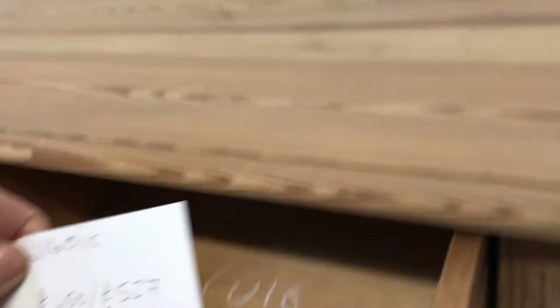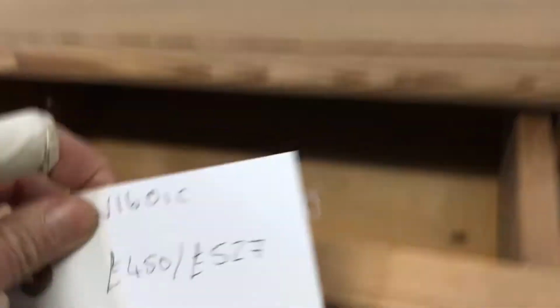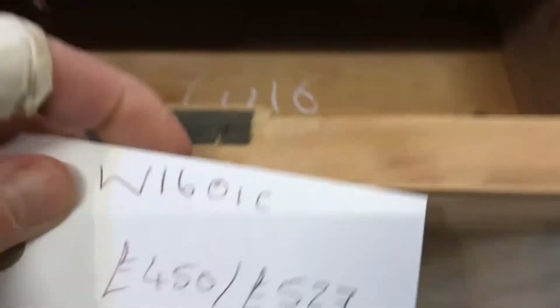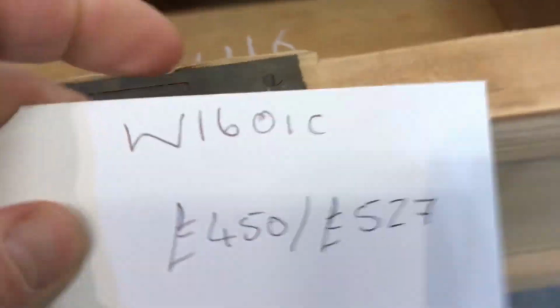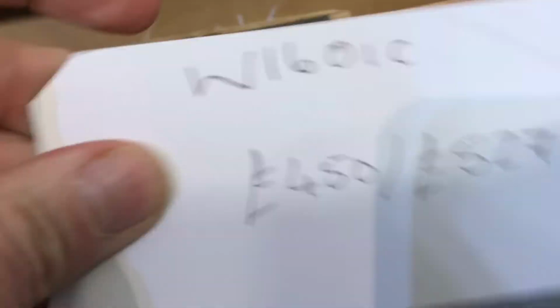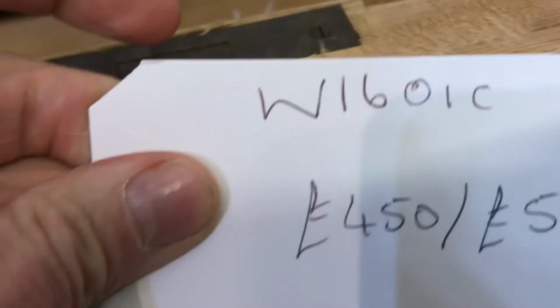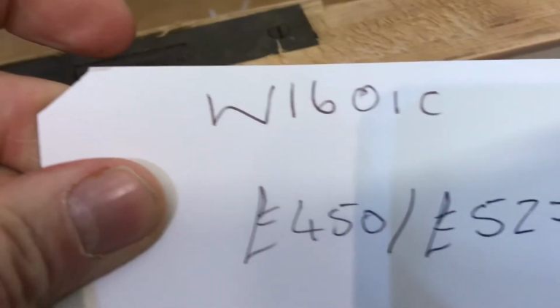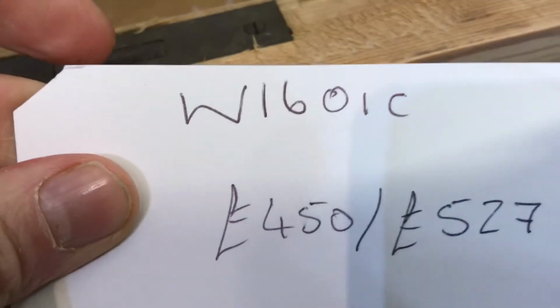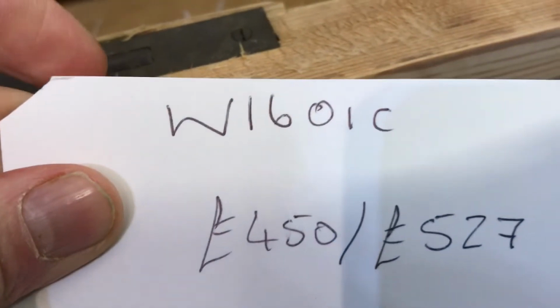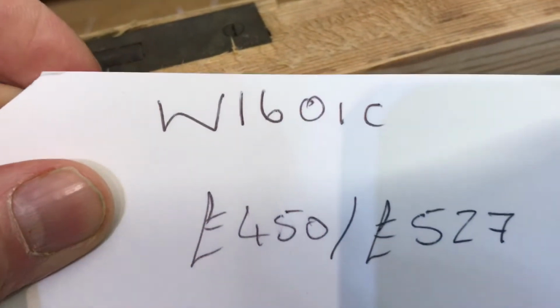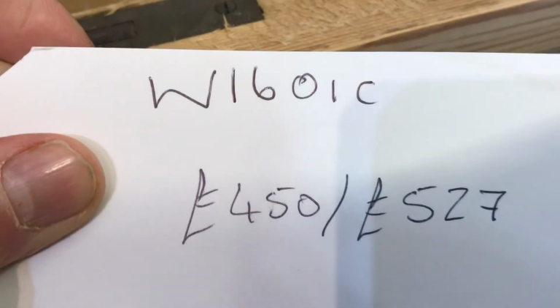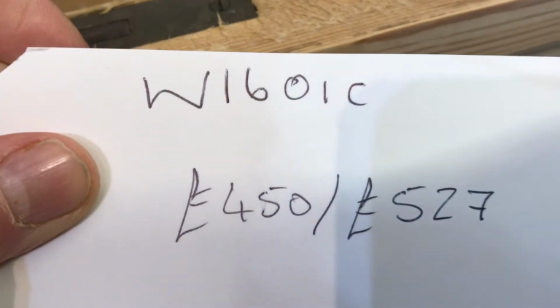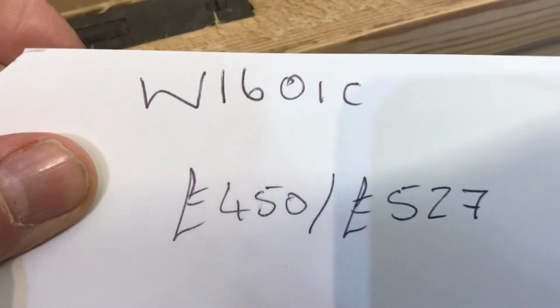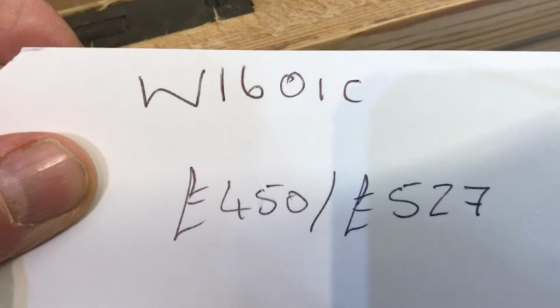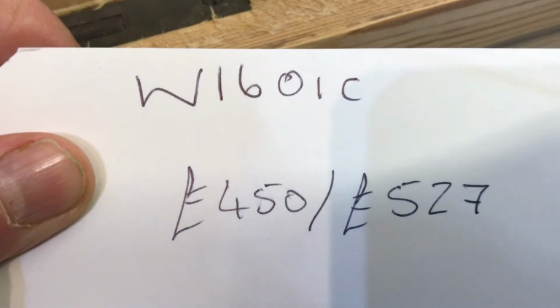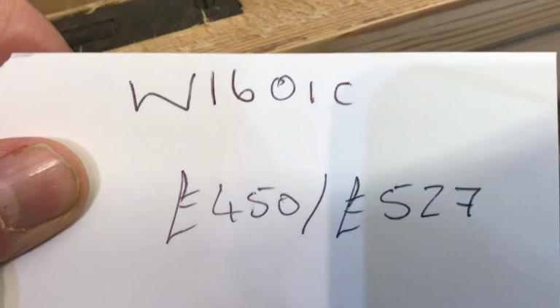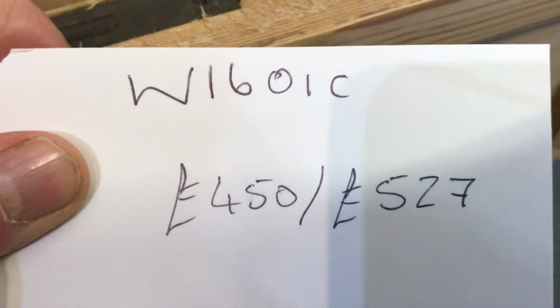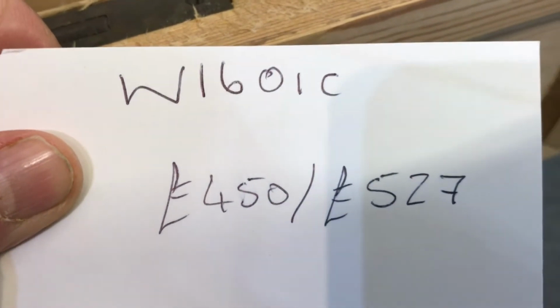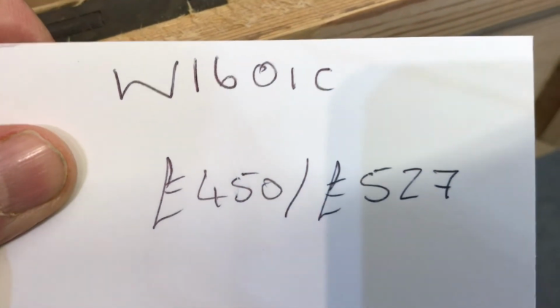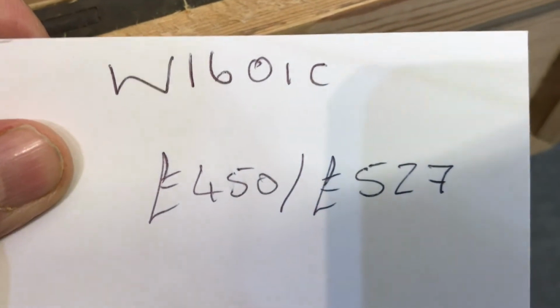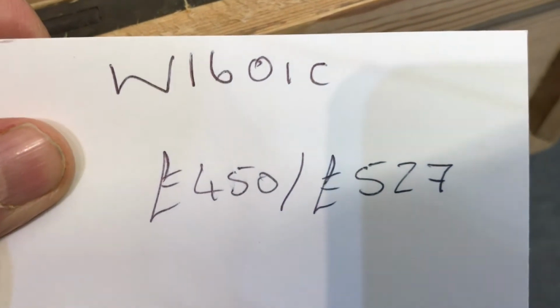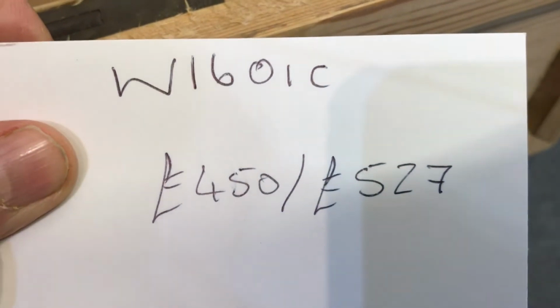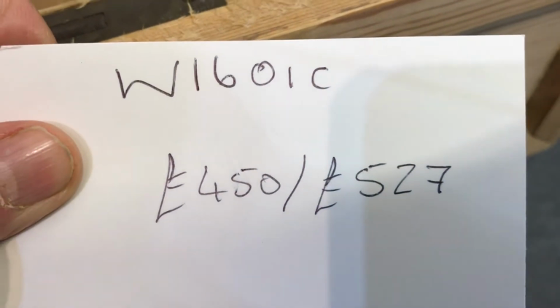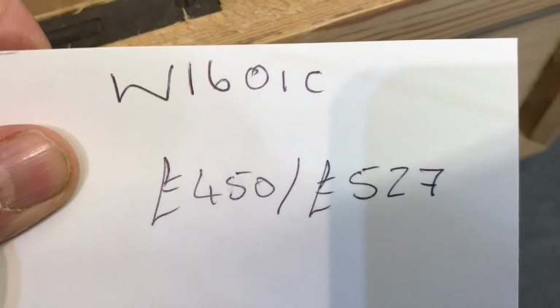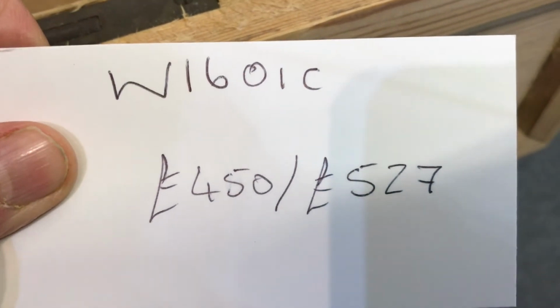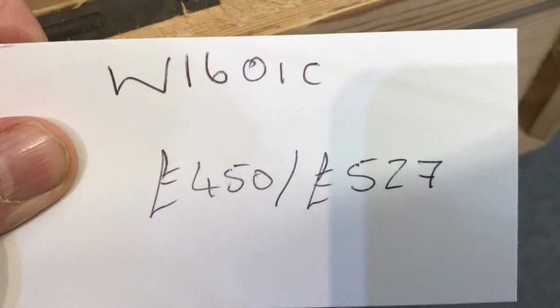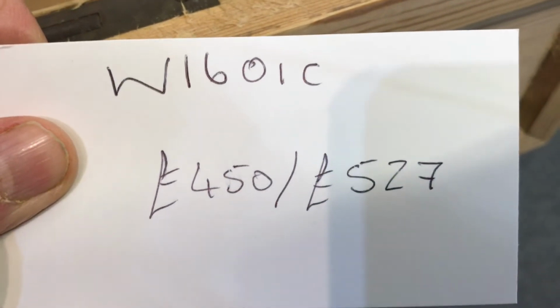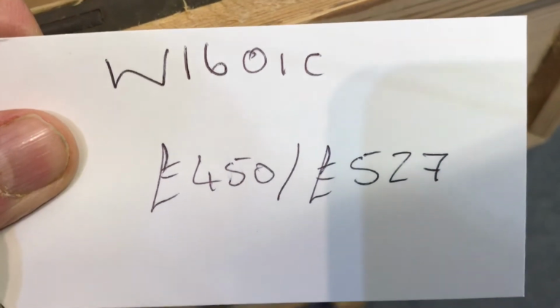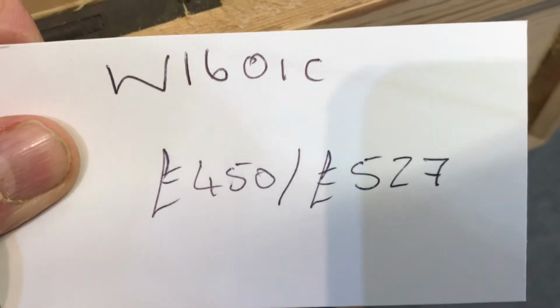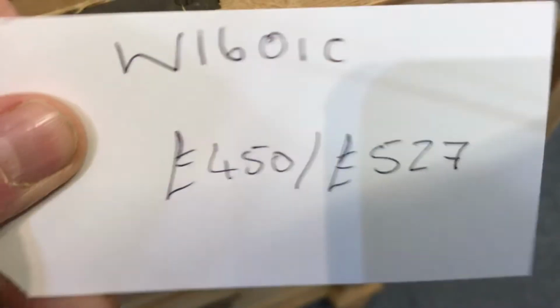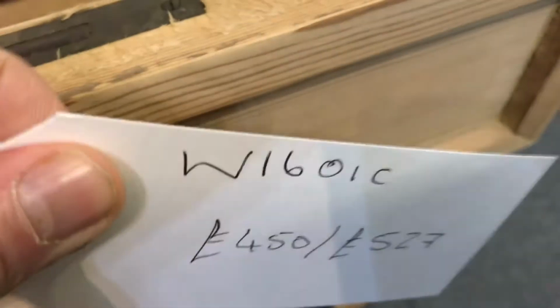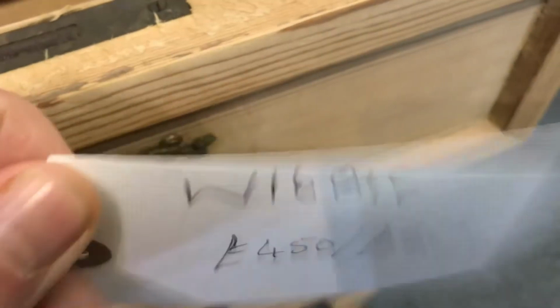The code number is W1601C. The price is $4.50 as it is, and it'll be $527 if you'd like it waxed.